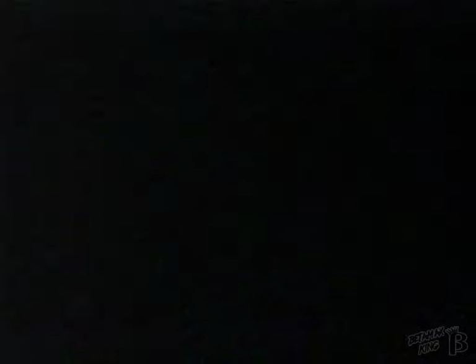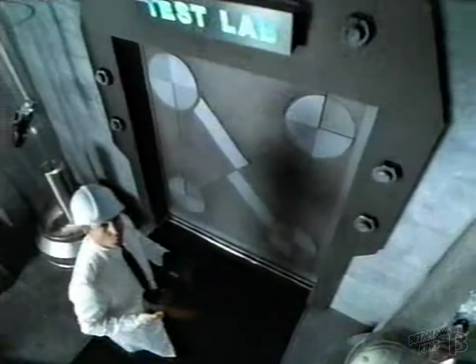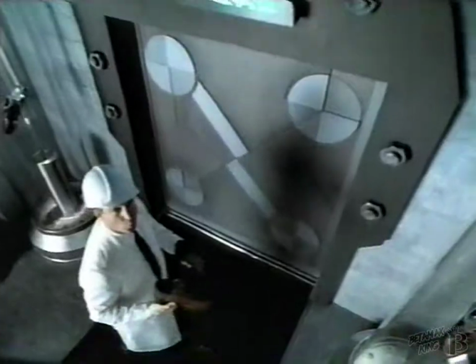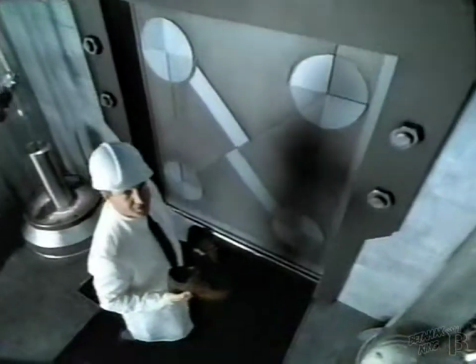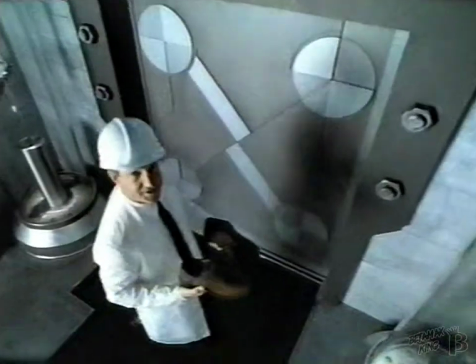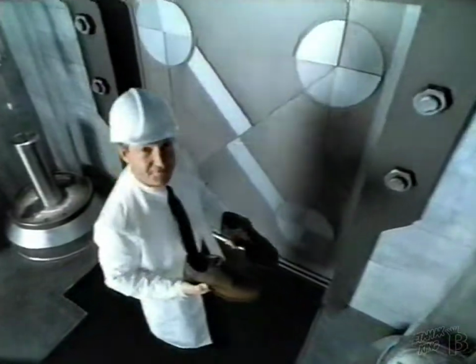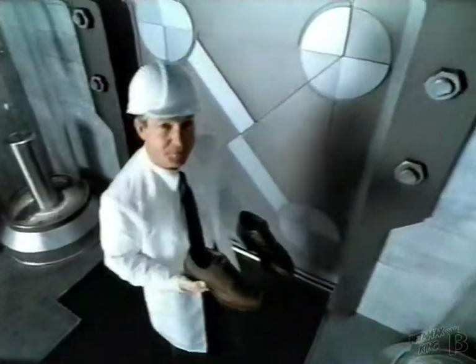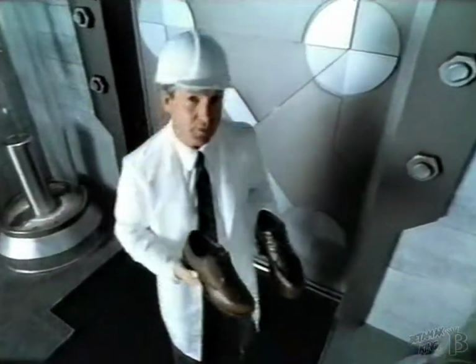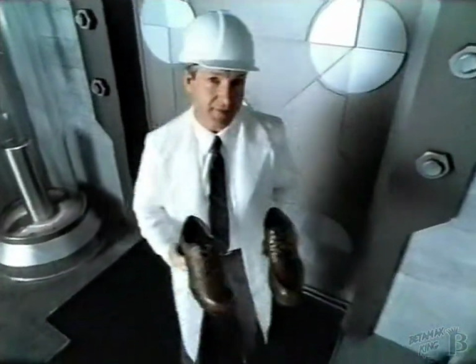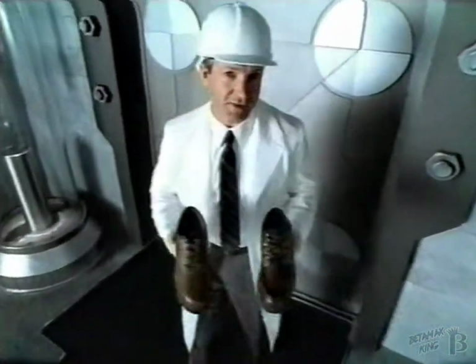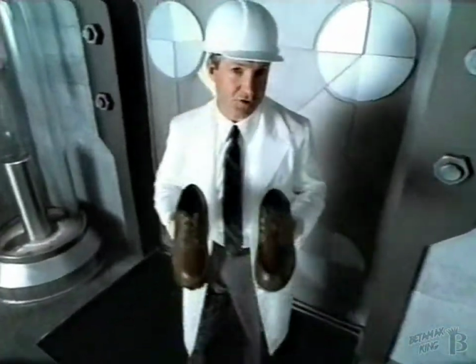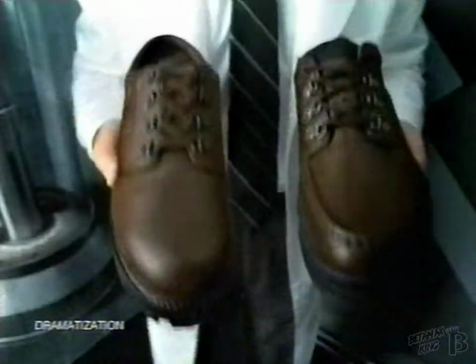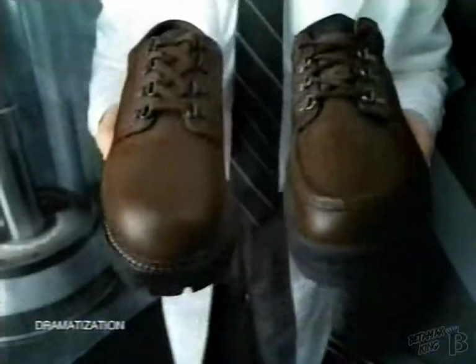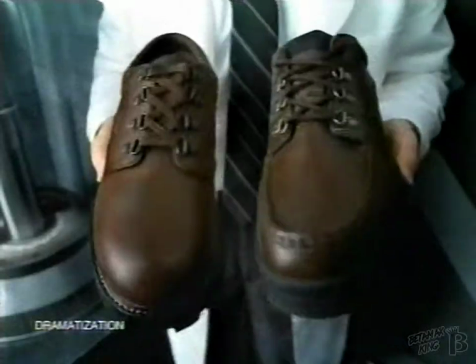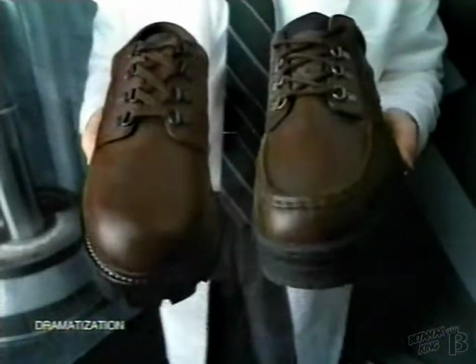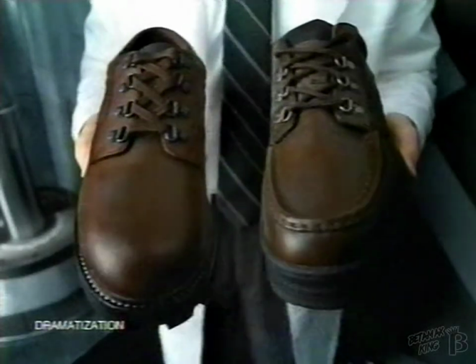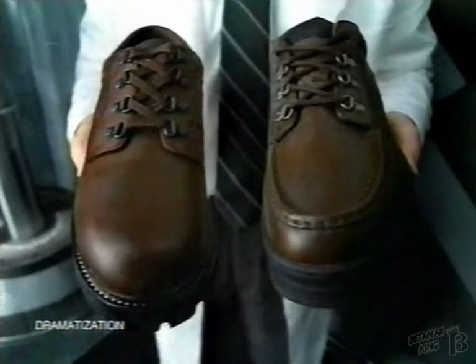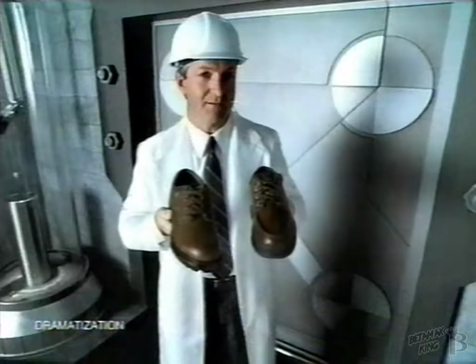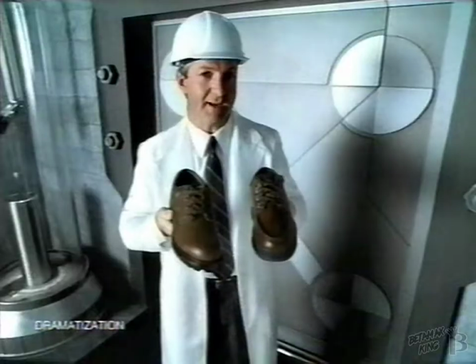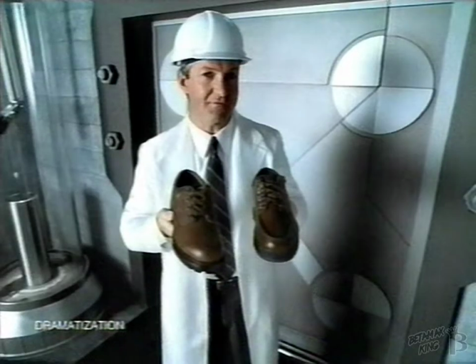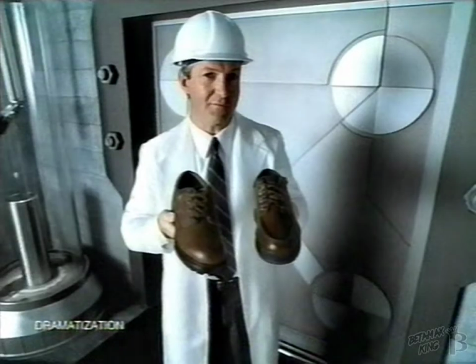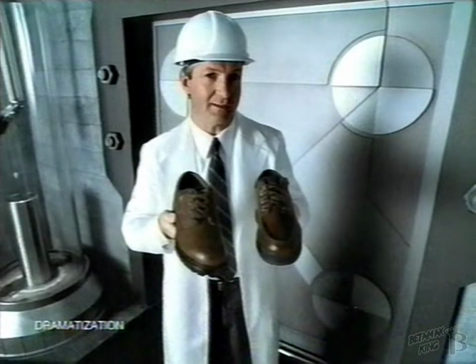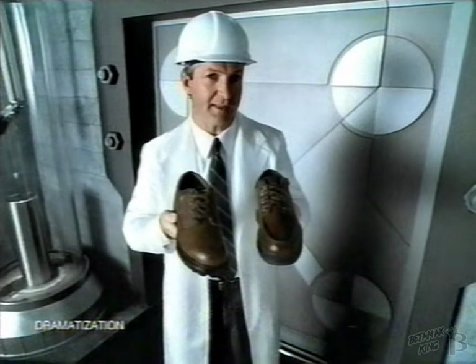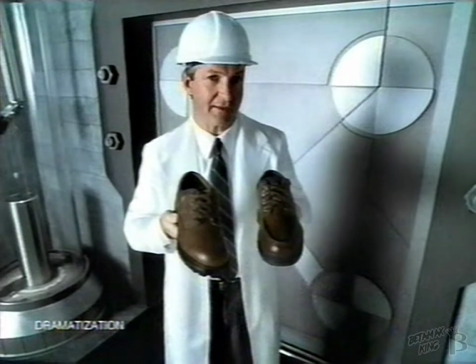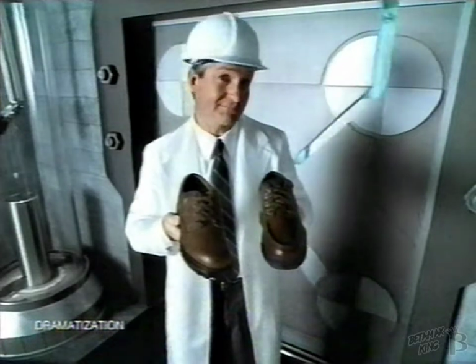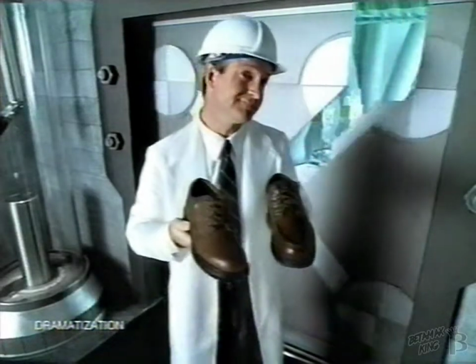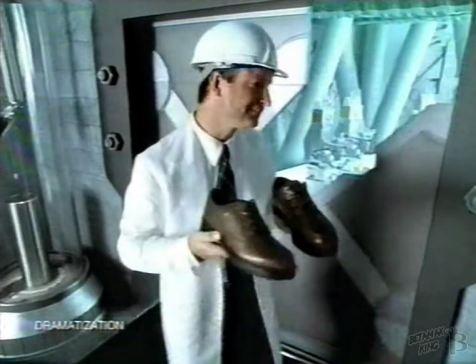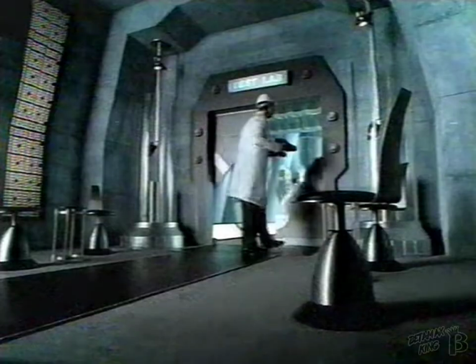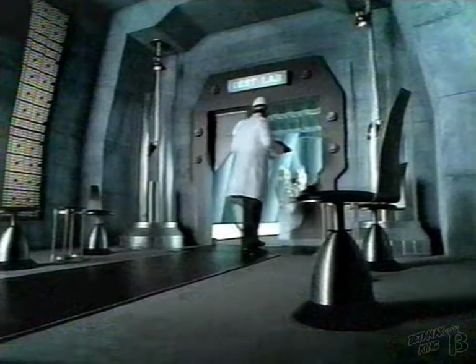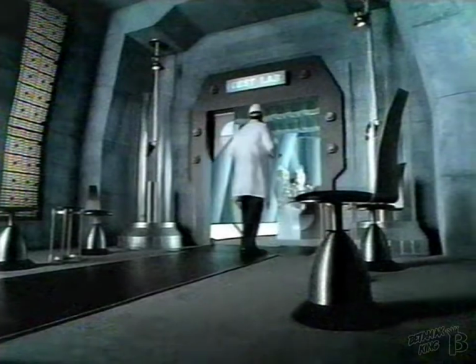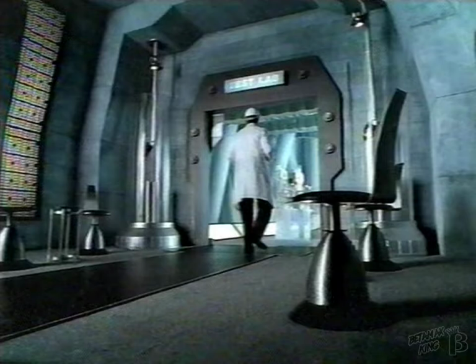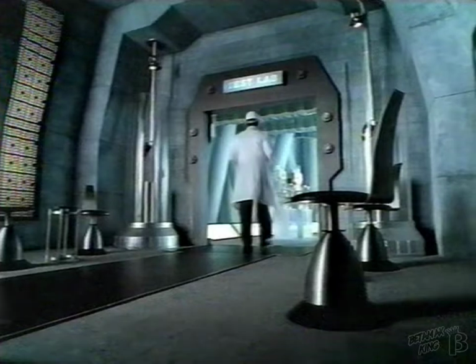What's the difference between these two stylish shoes made from real leather? Find out.